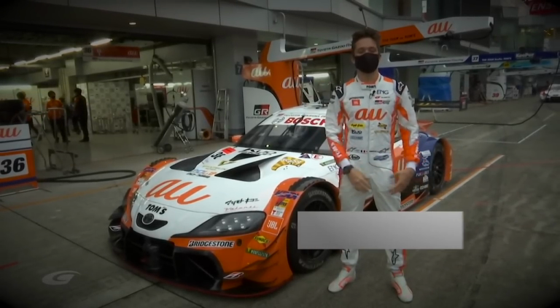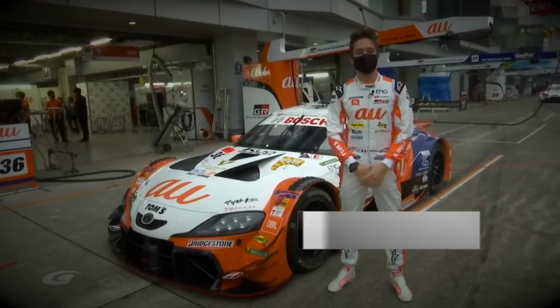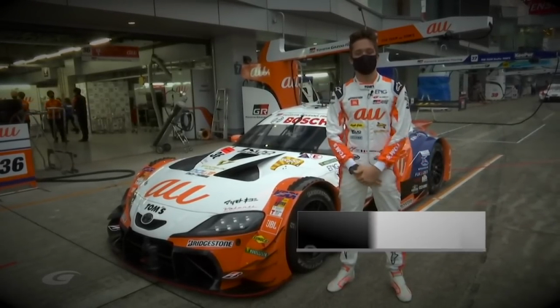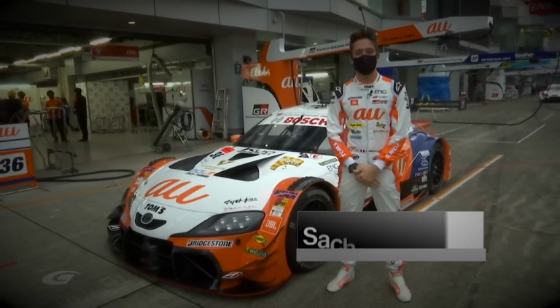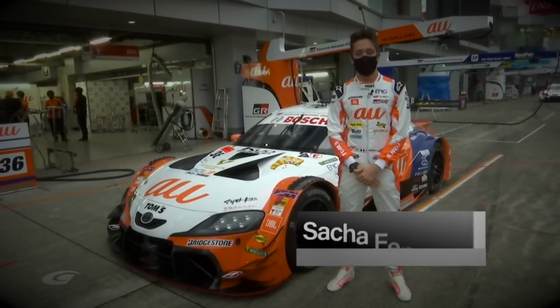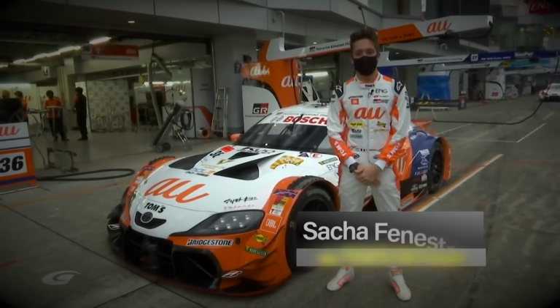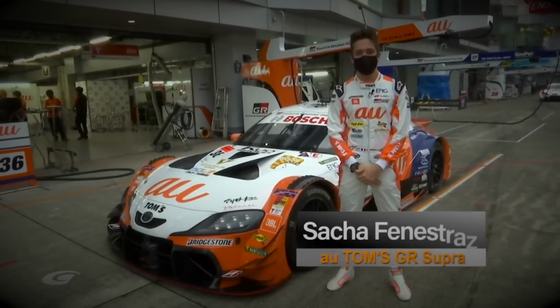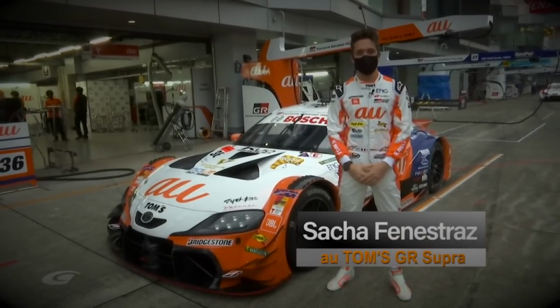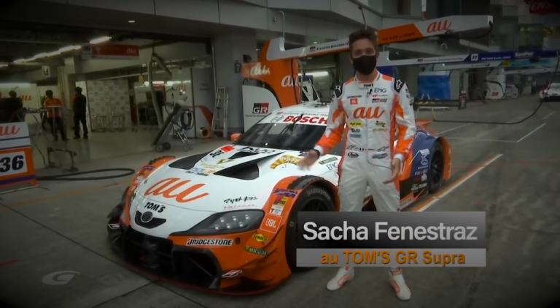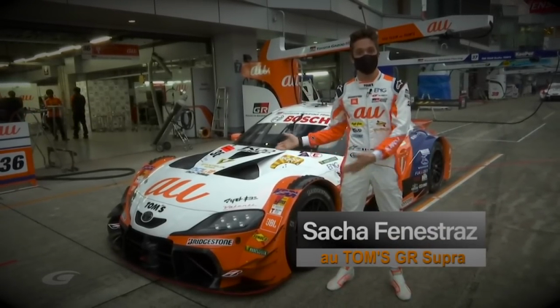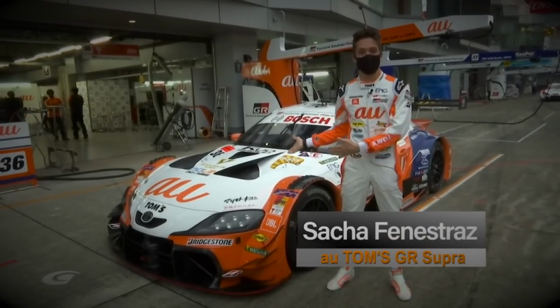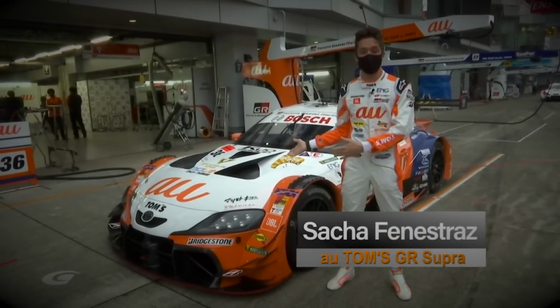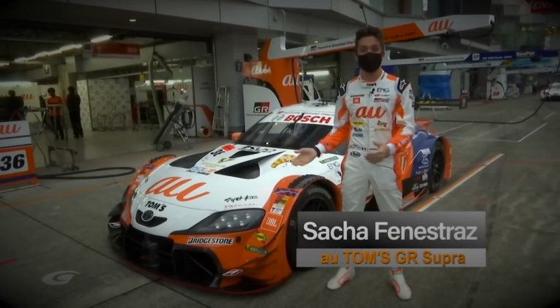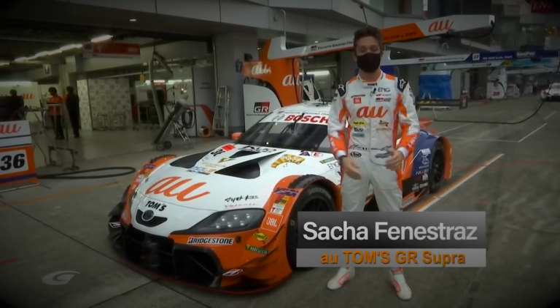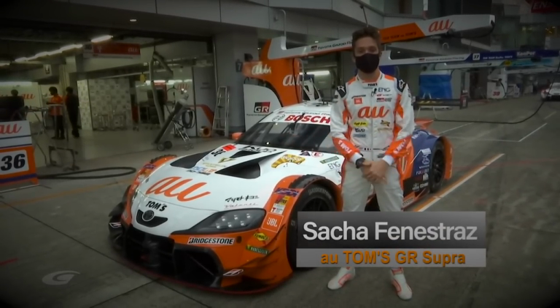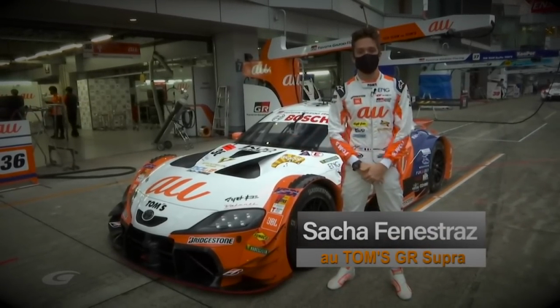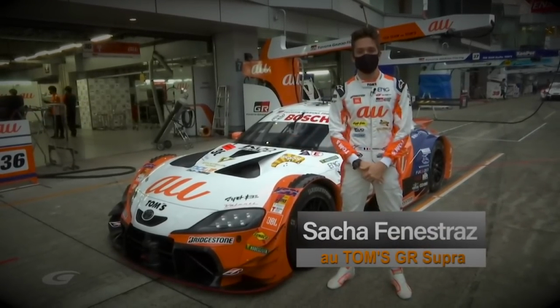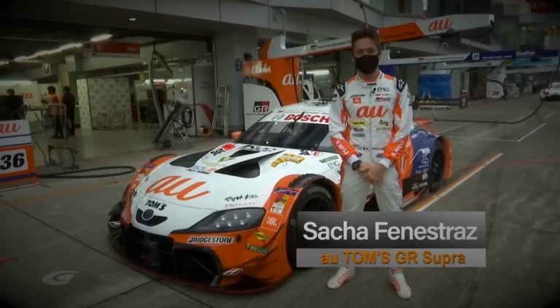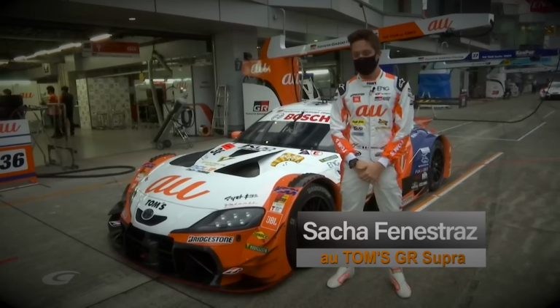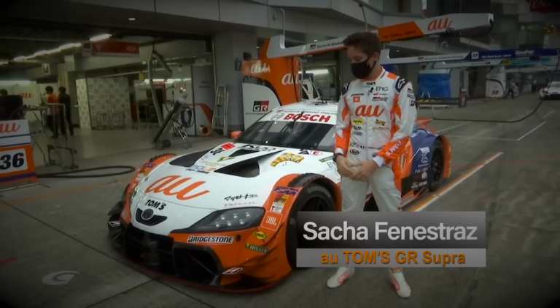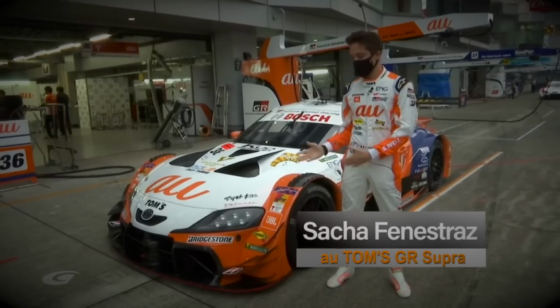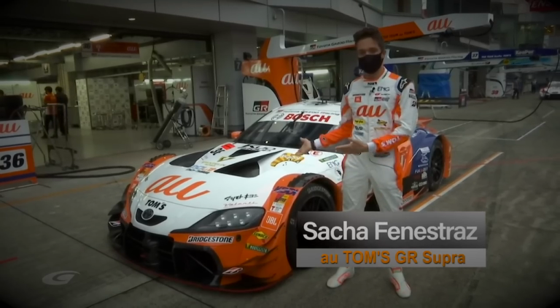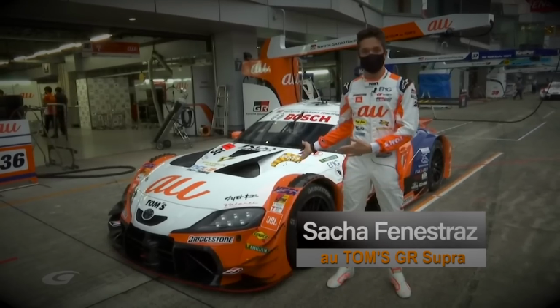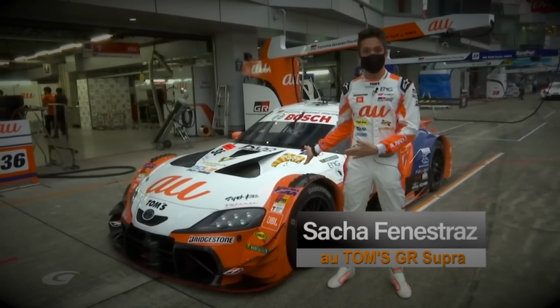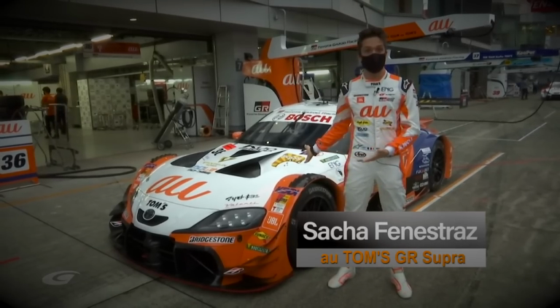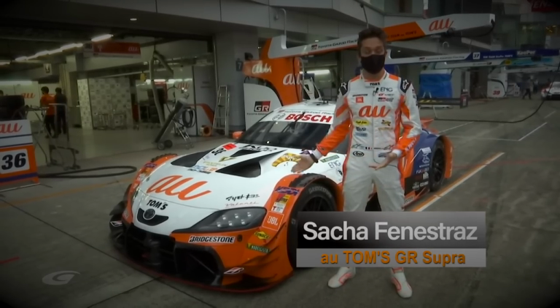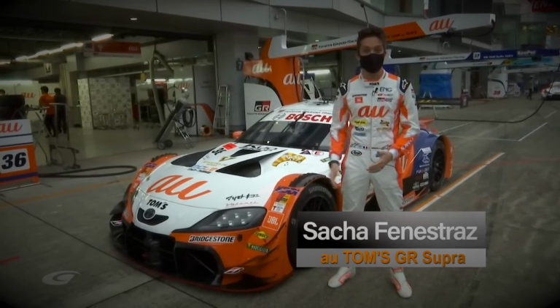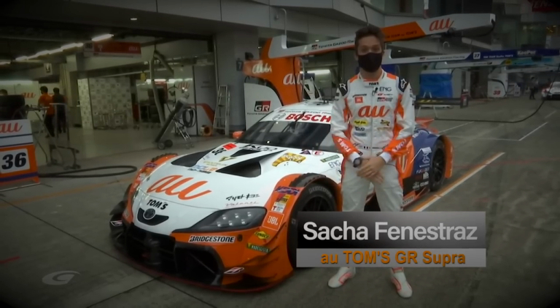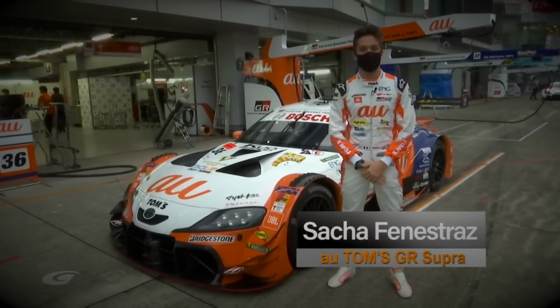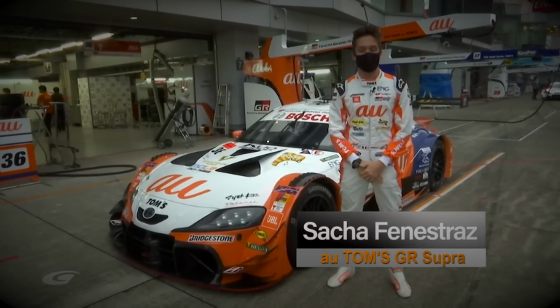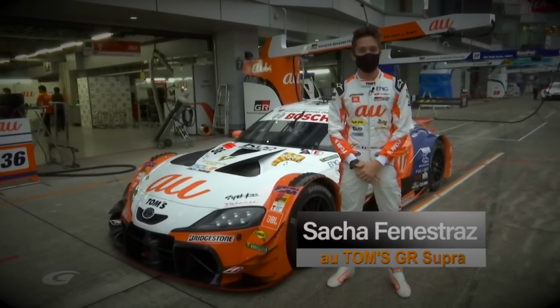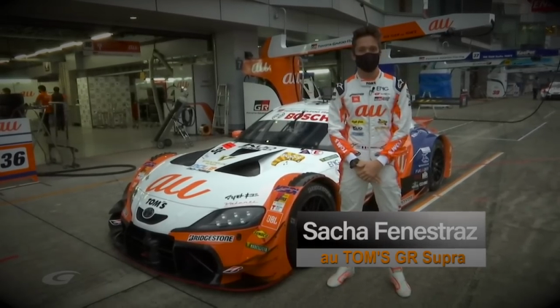Here's Sasha. Today I will explain to you how the Supra GT car works.